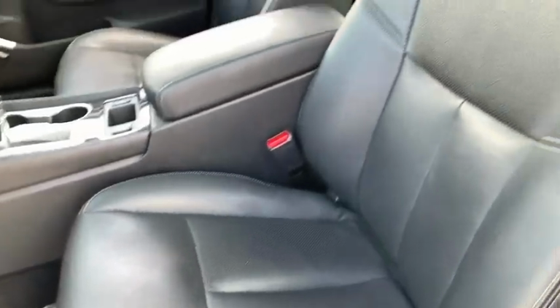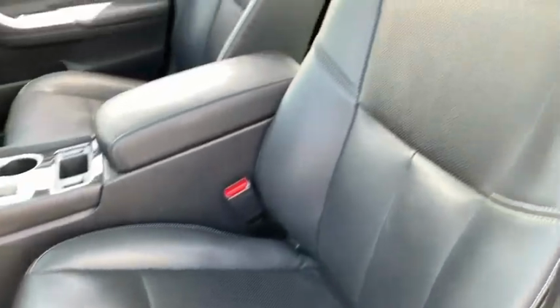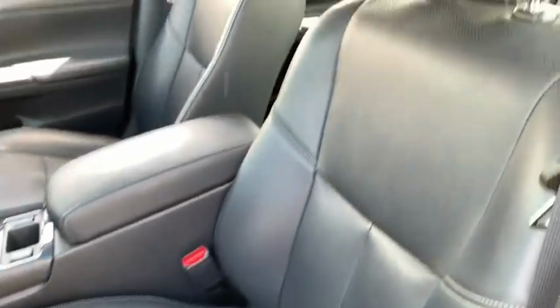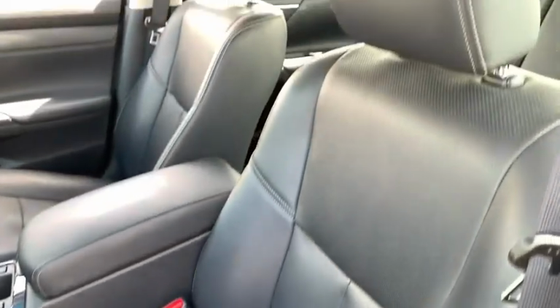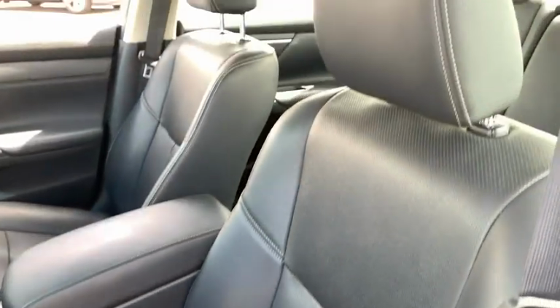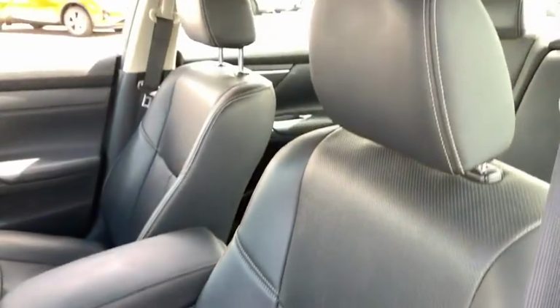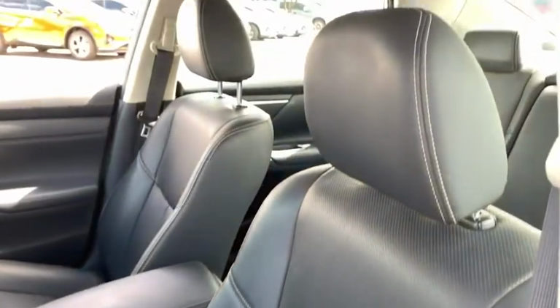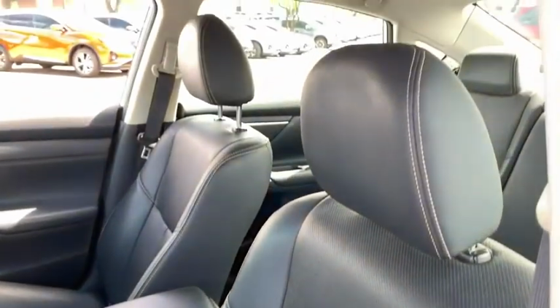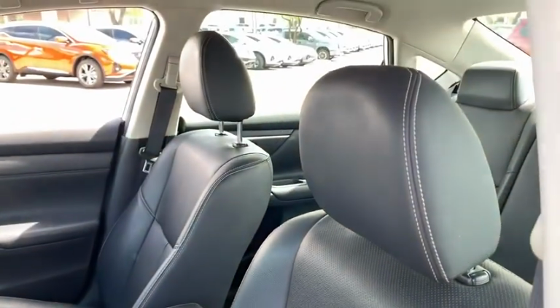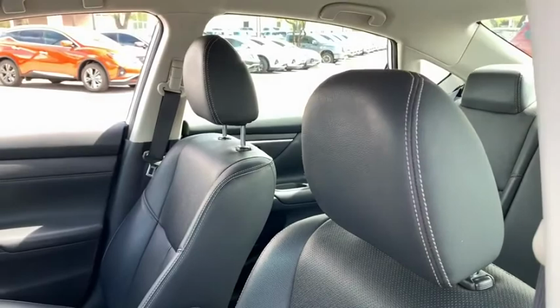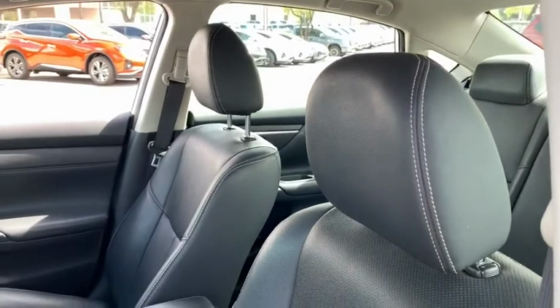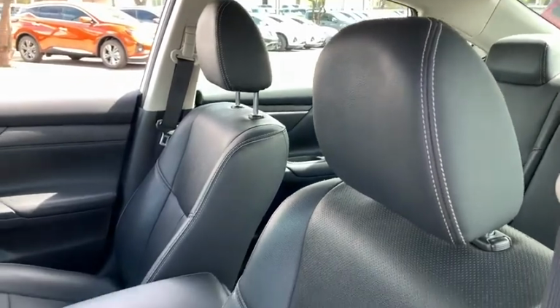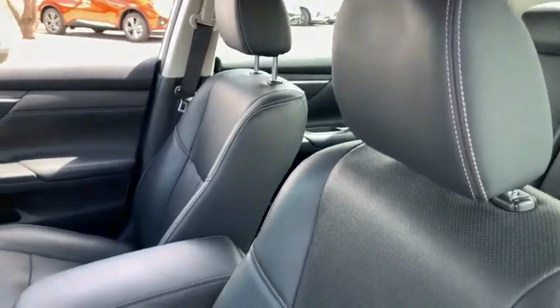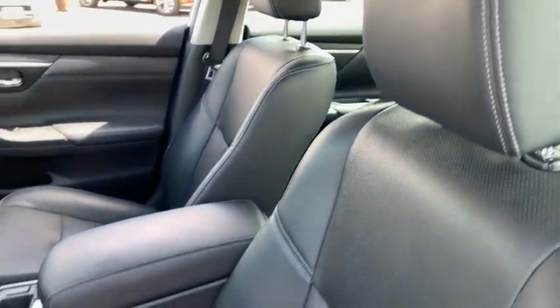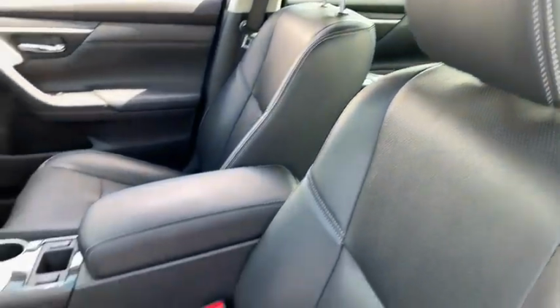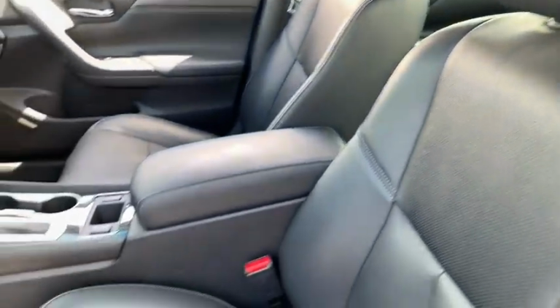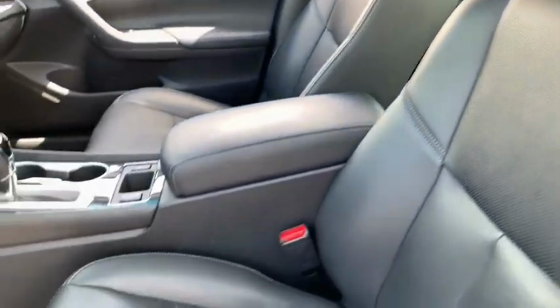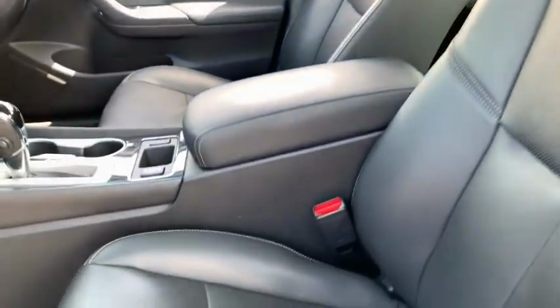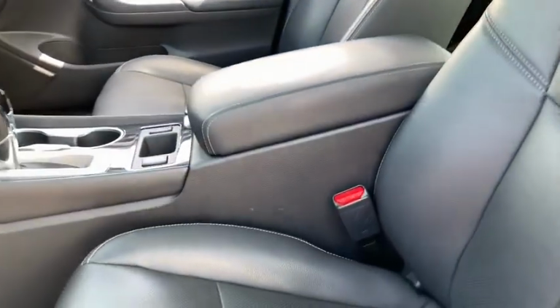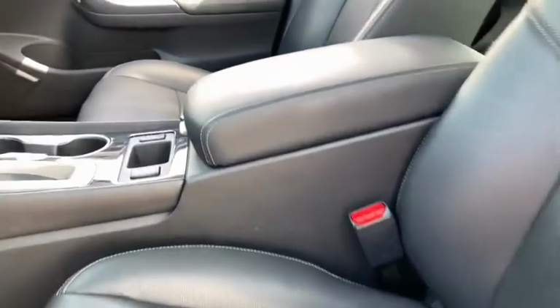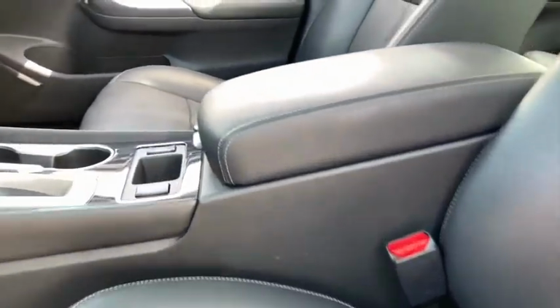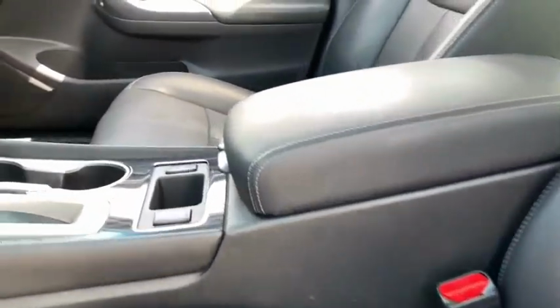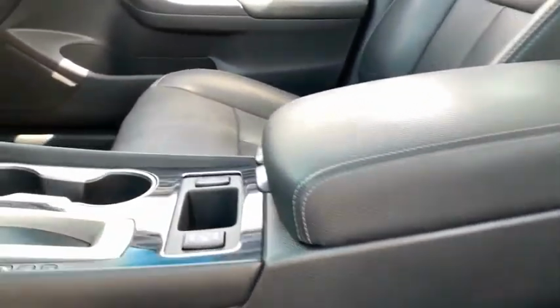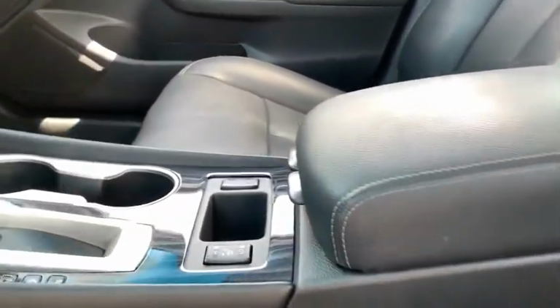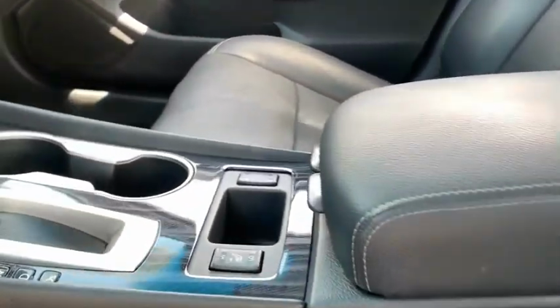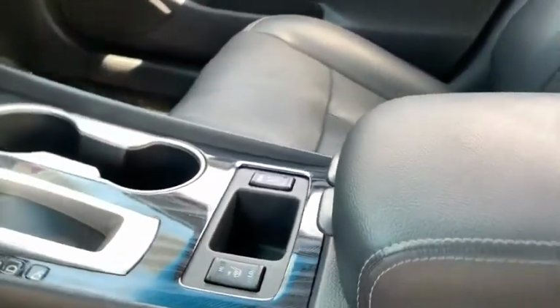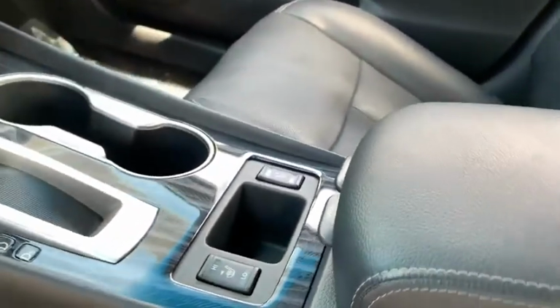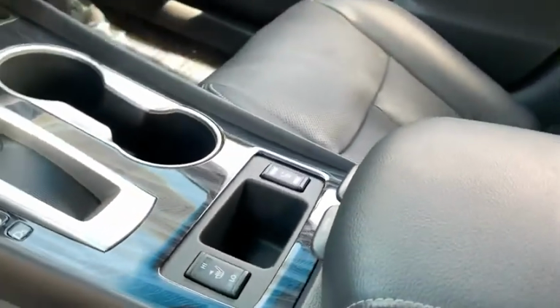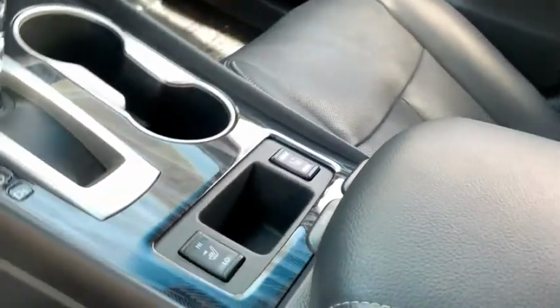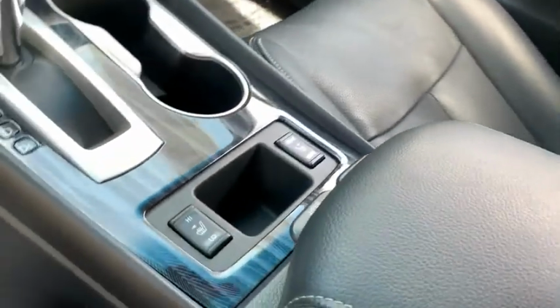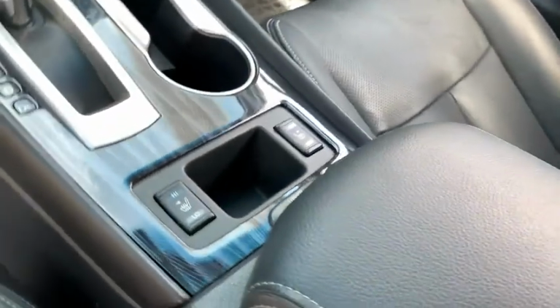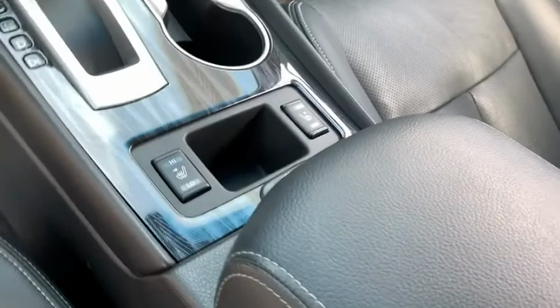Take this vehicle for a spin and see why so many shoppers are now proud owners. Nobody tops the Pinnacle deal. Nobody.